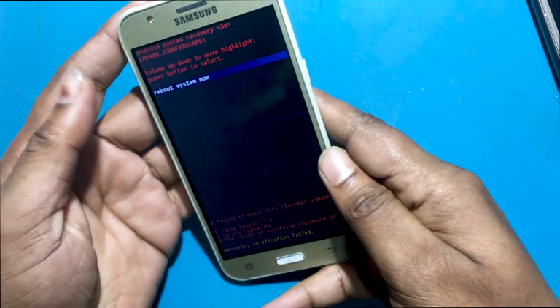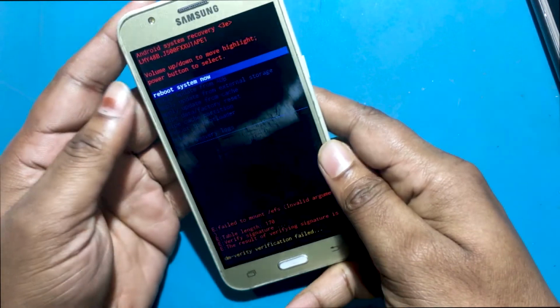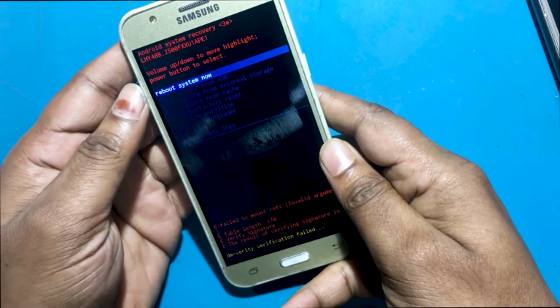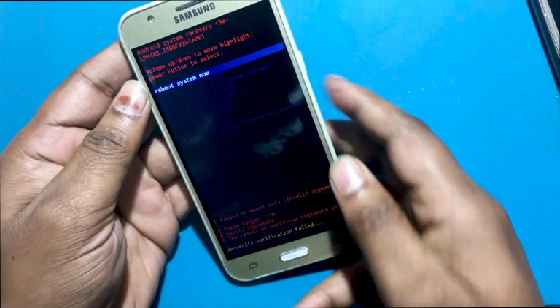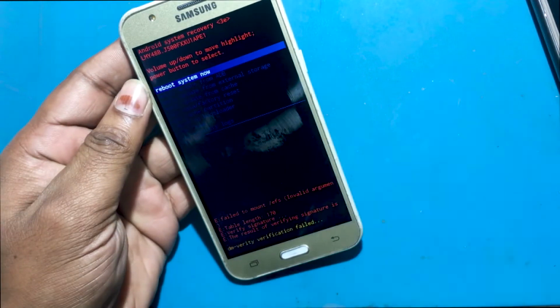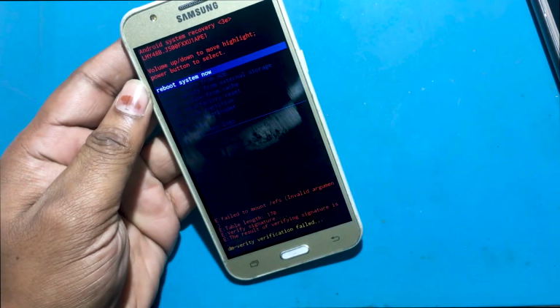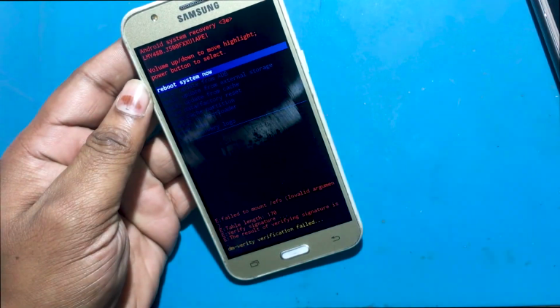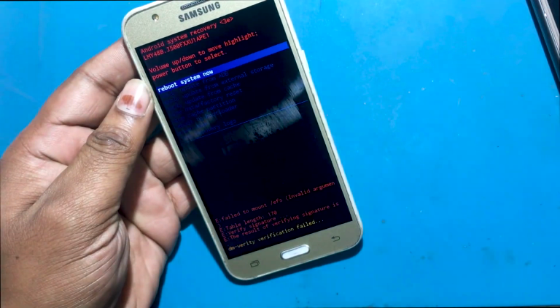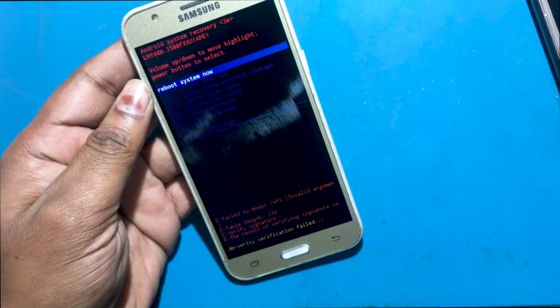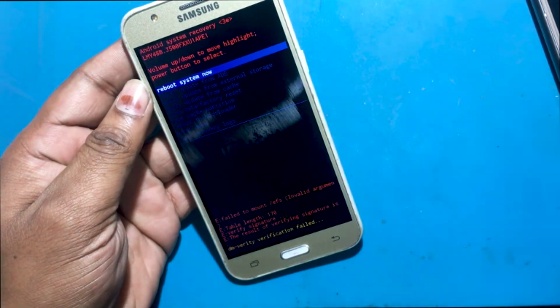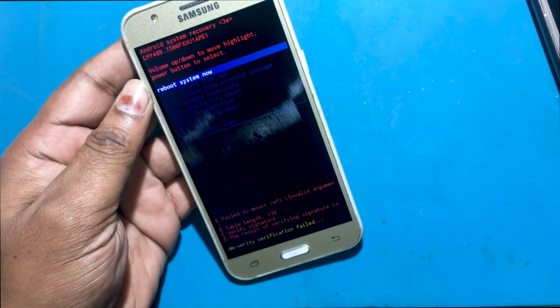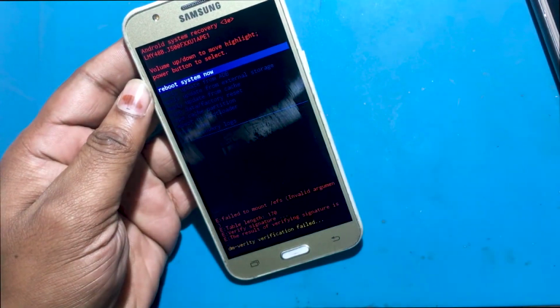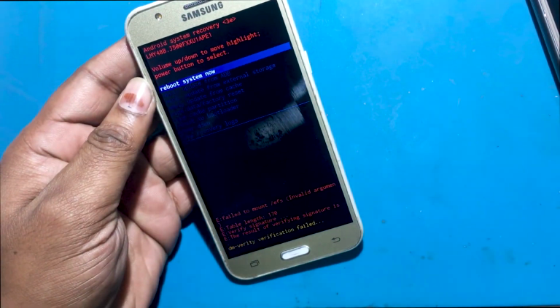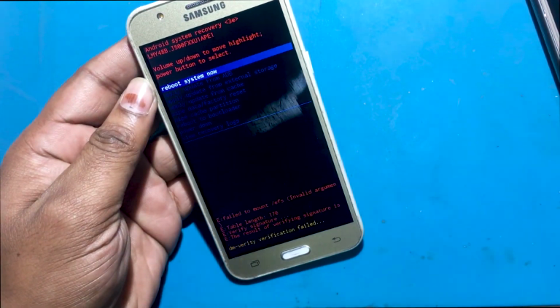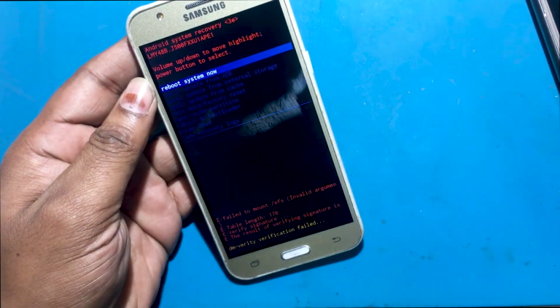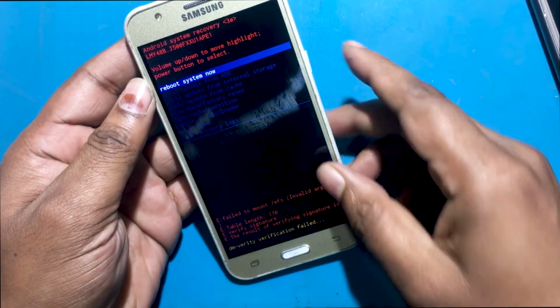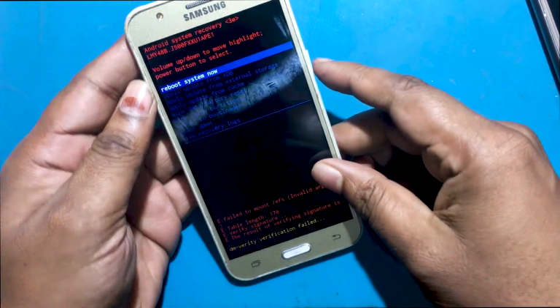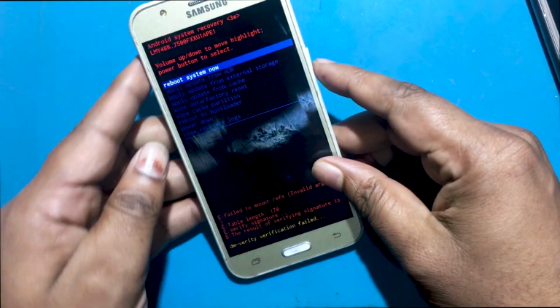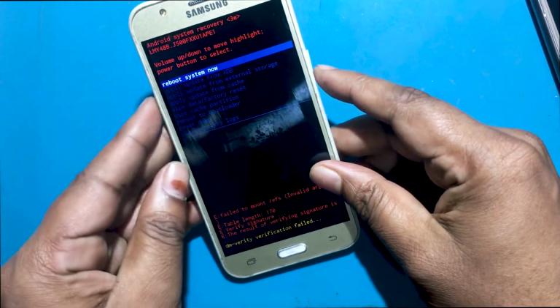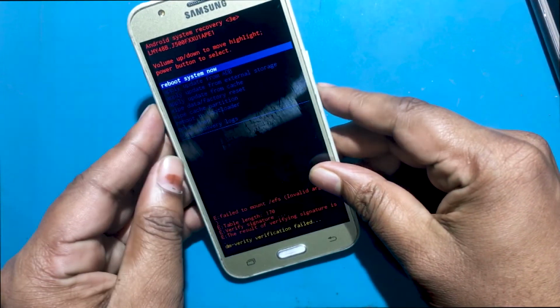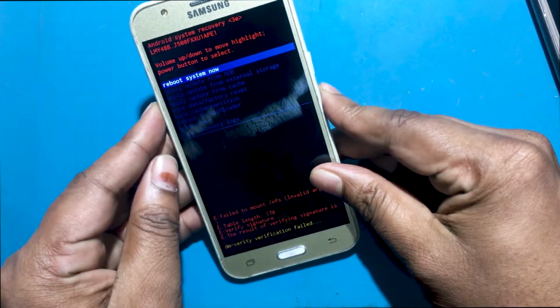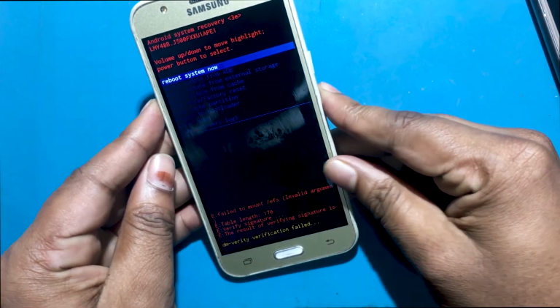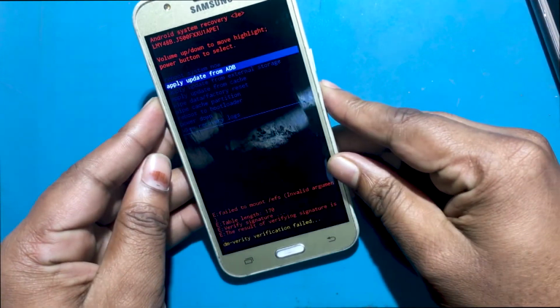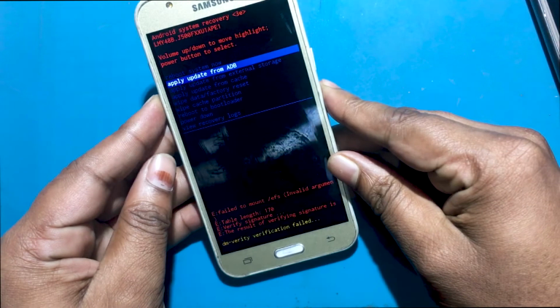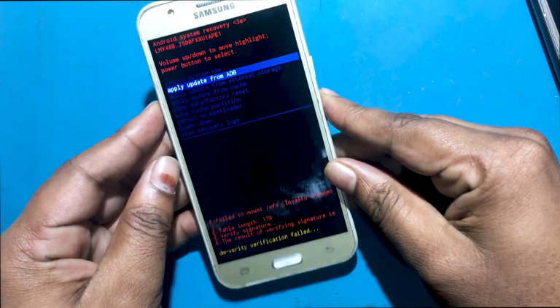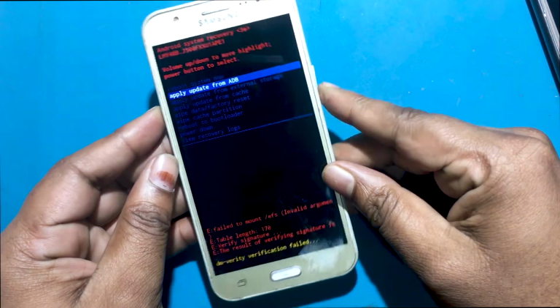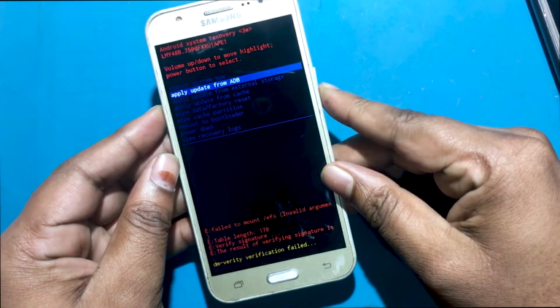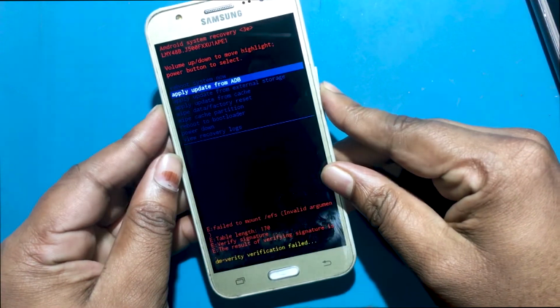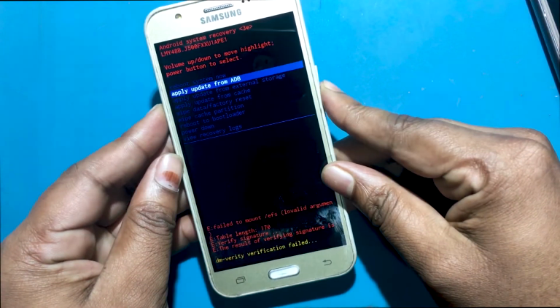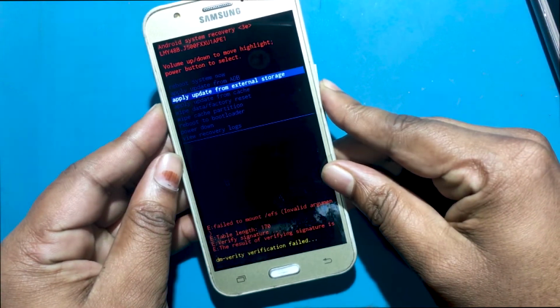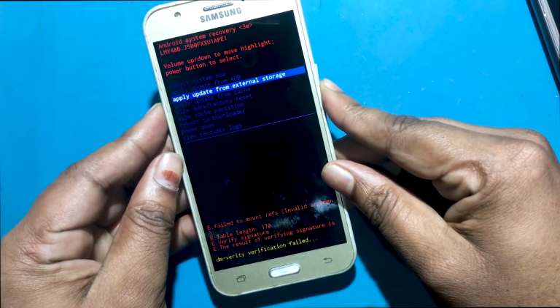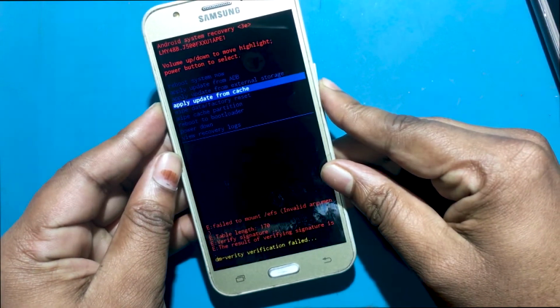Then, from the recovery mode menu, select 'Wipe data / Factory reset', using the volume buttons to navigate and the home button to confirm.